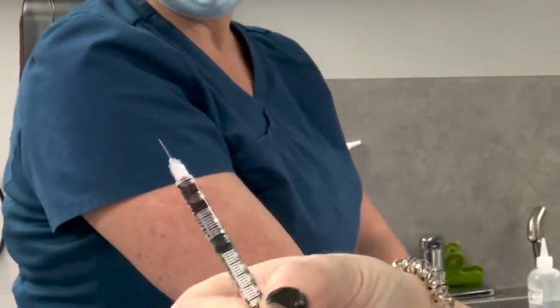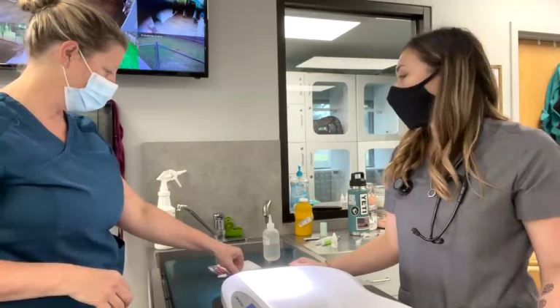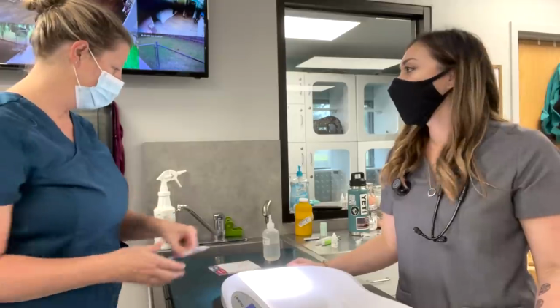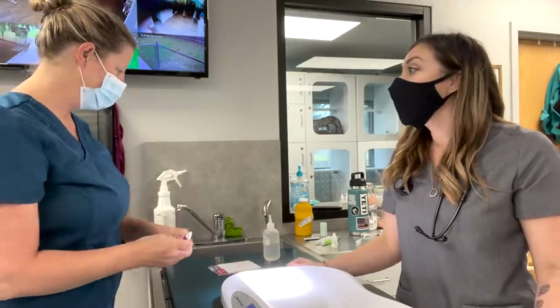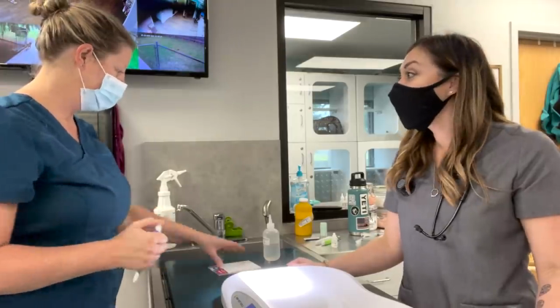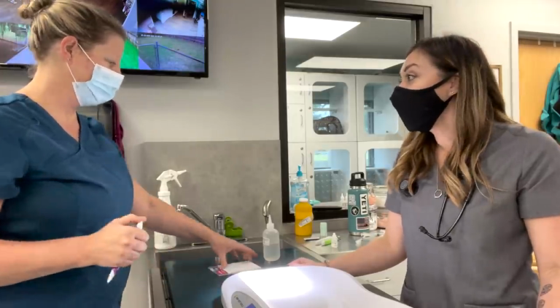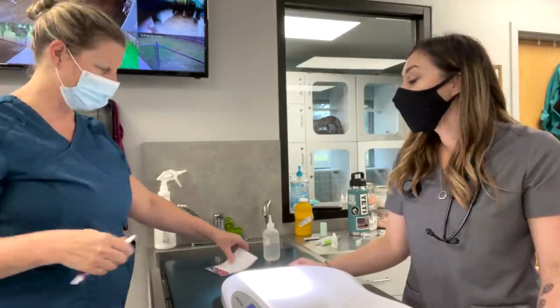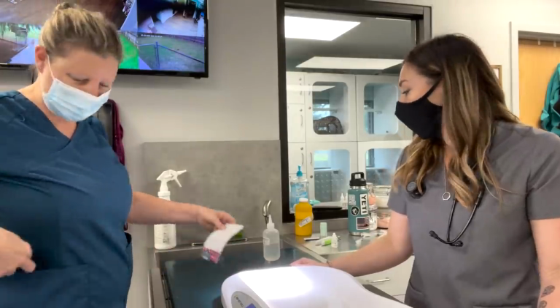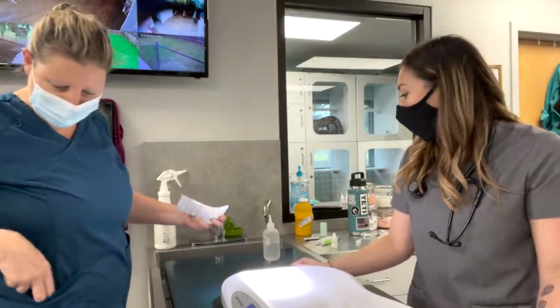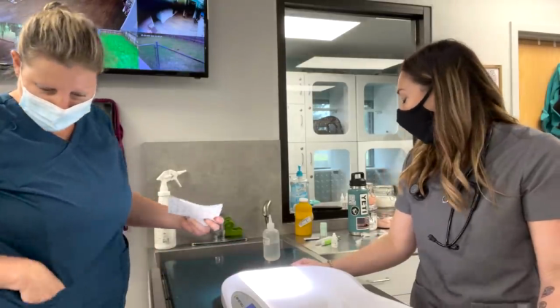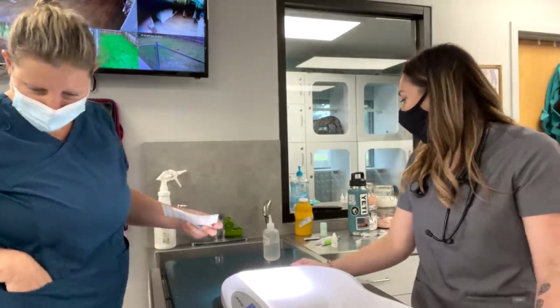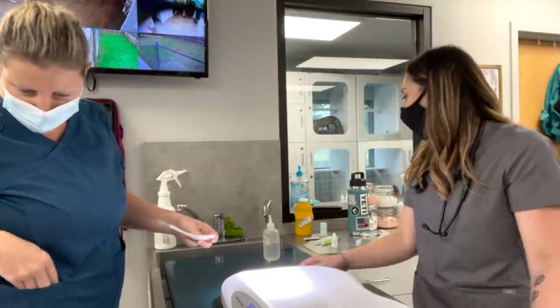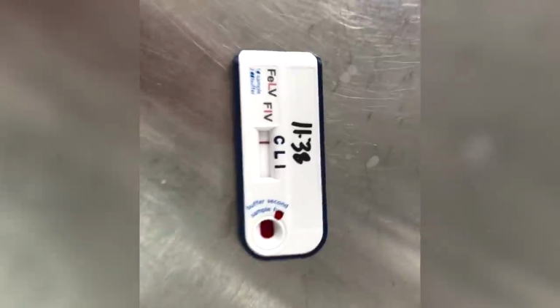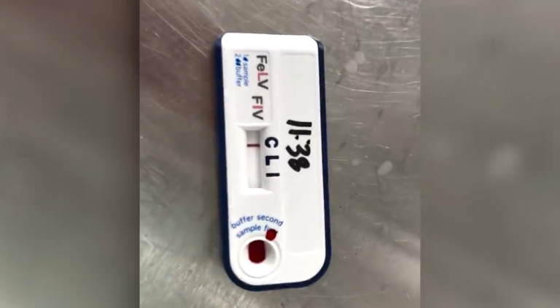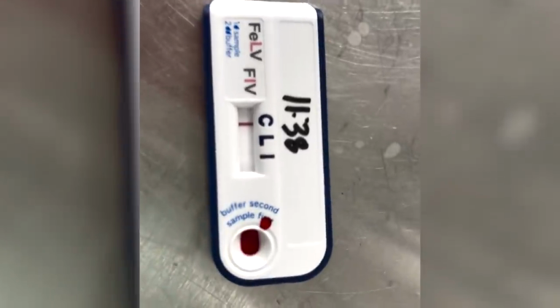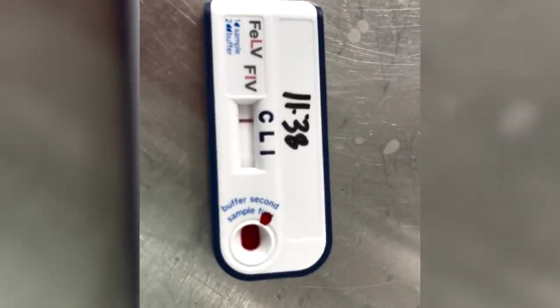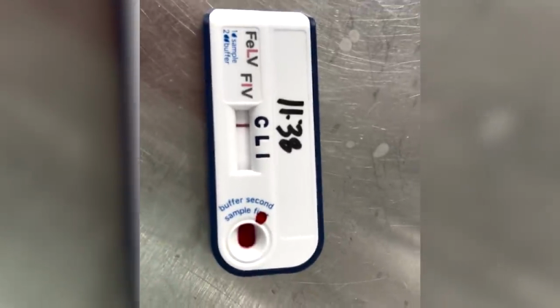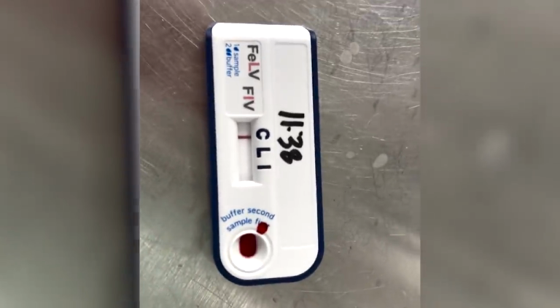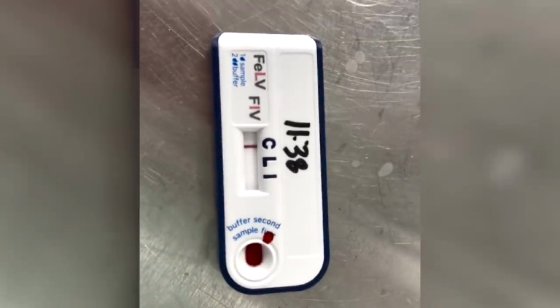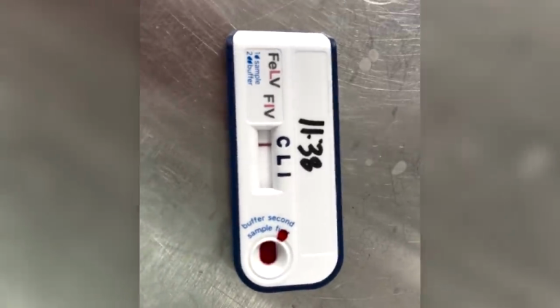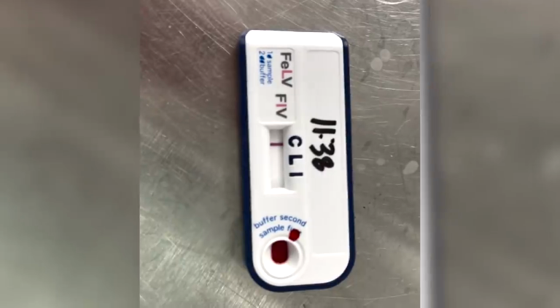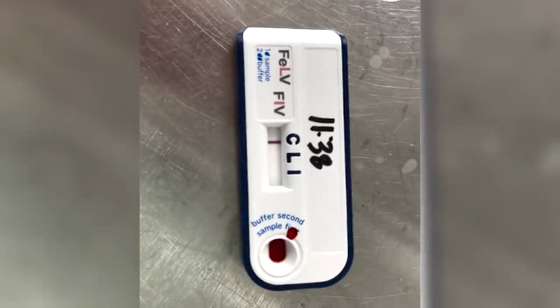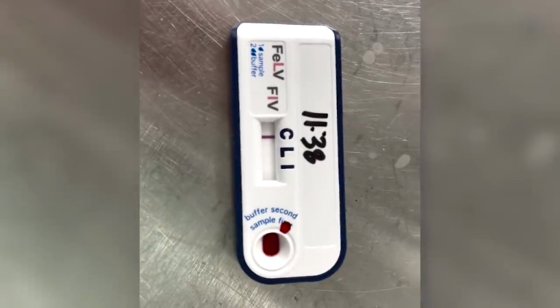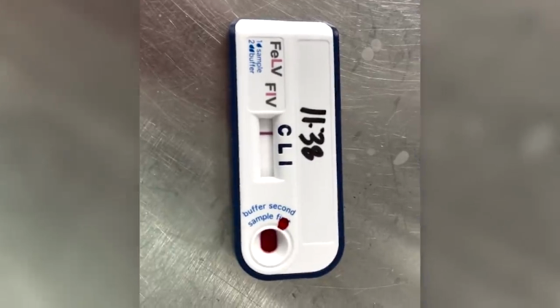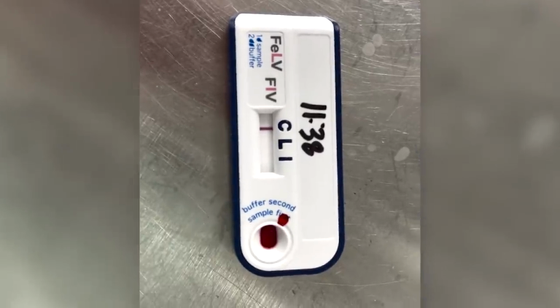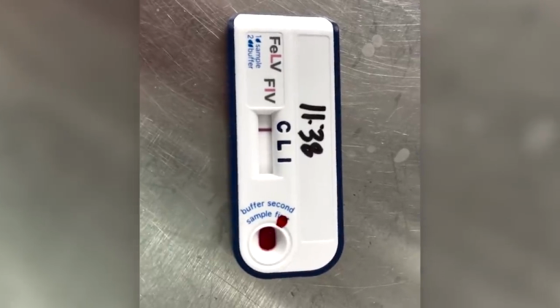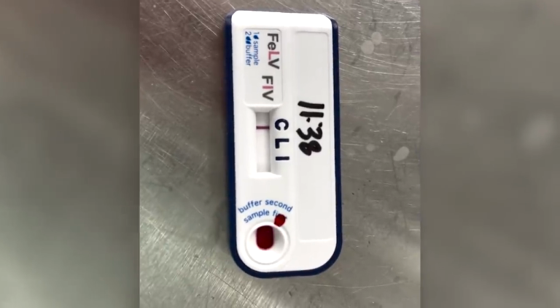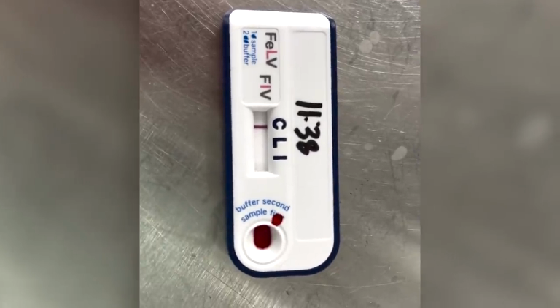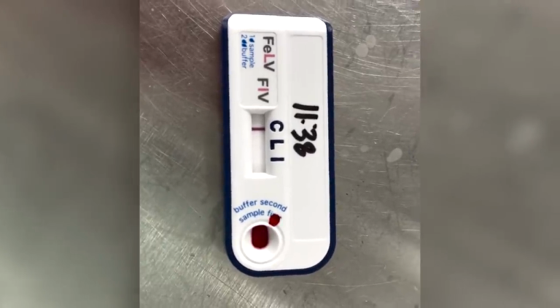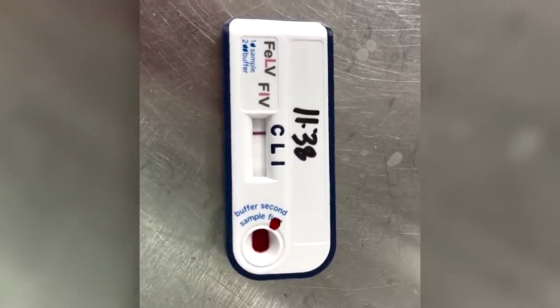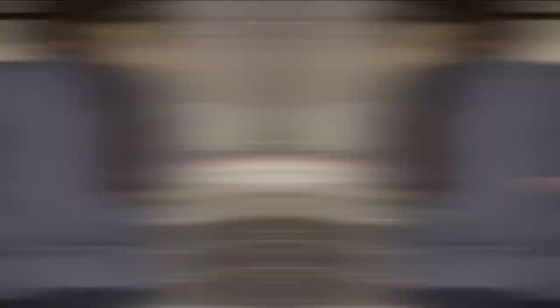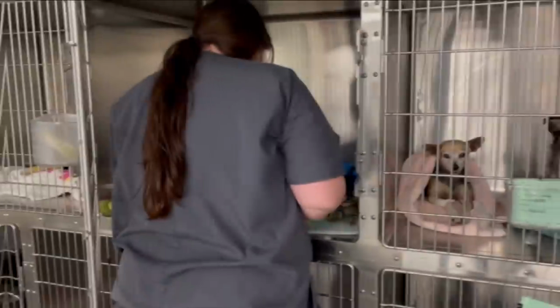We are done! Leukemia test and FIV test for the Hamster kittens — both negative!